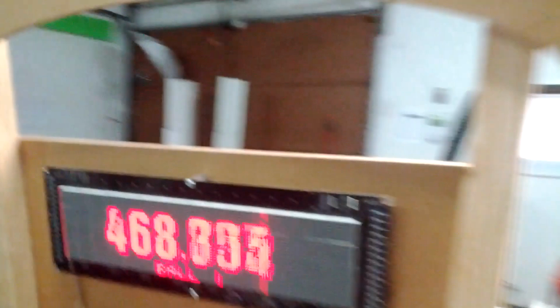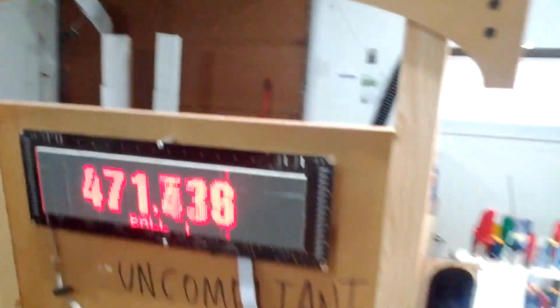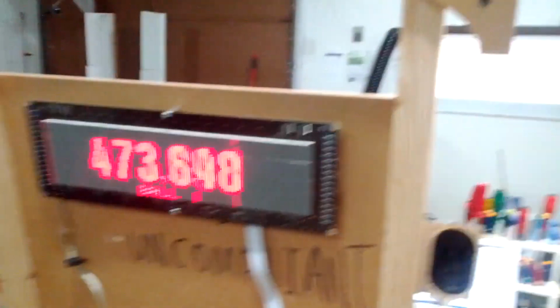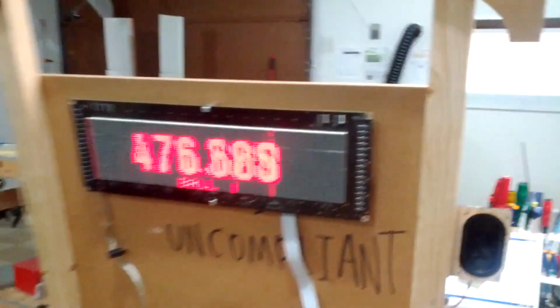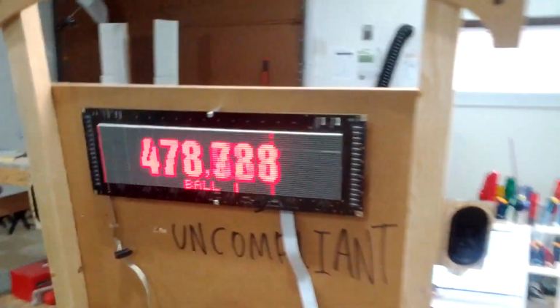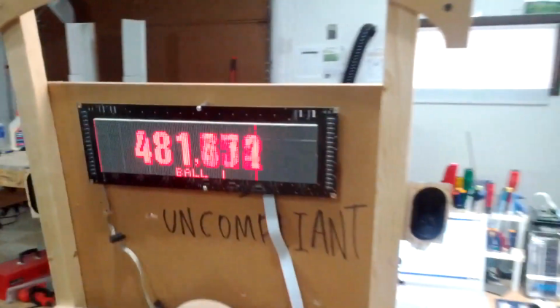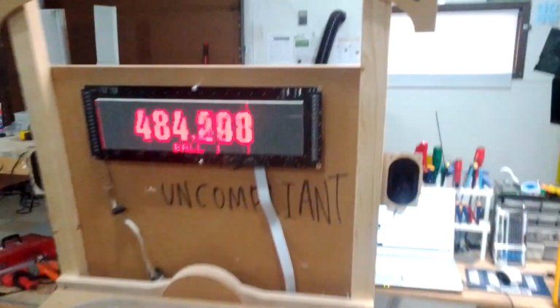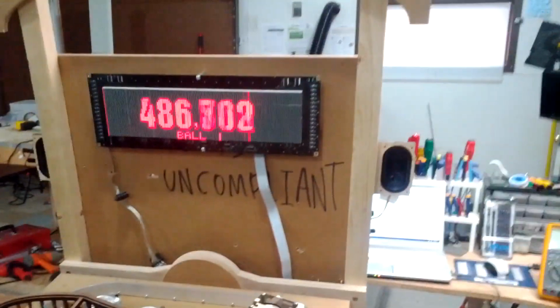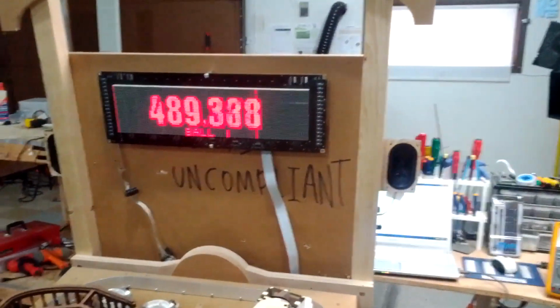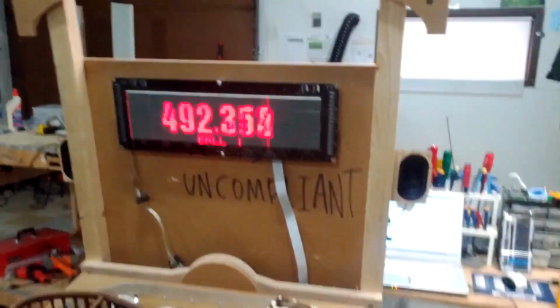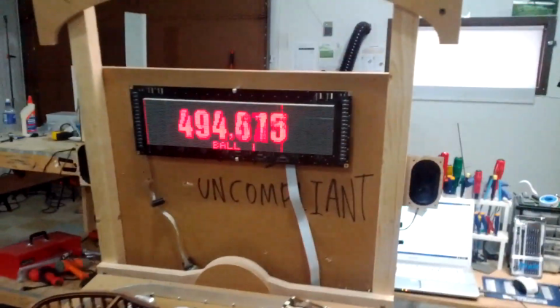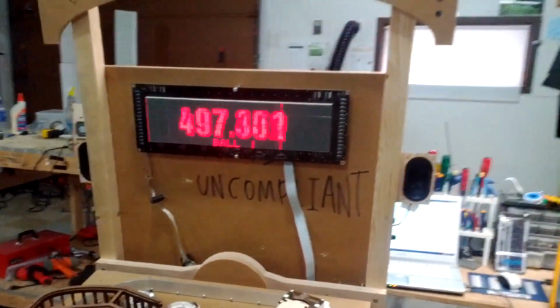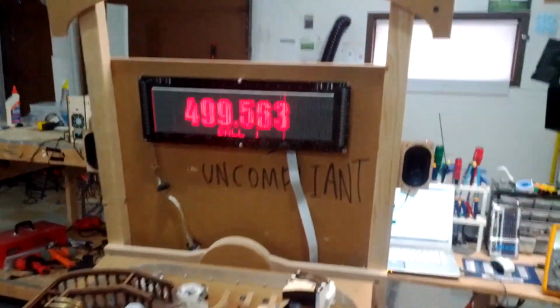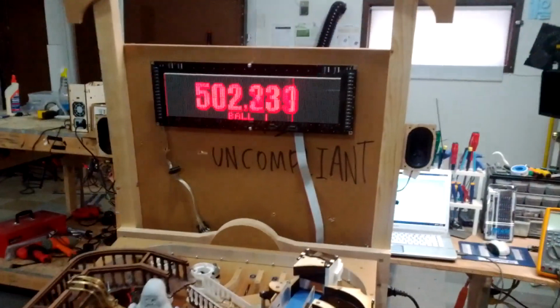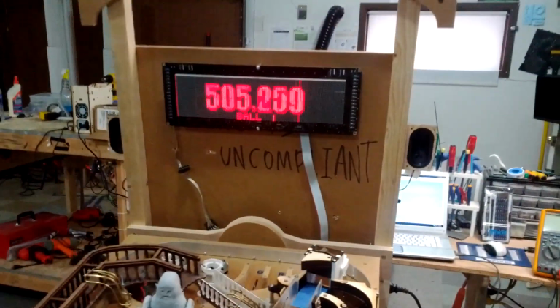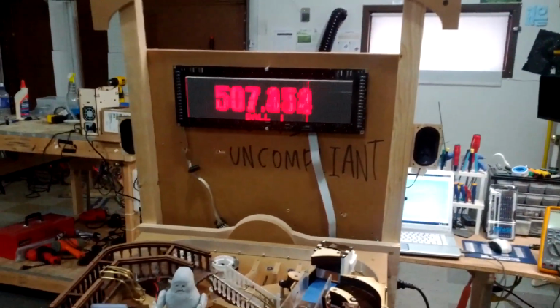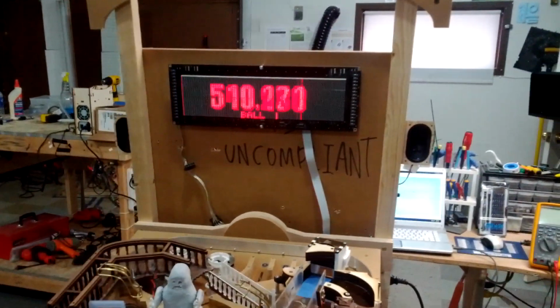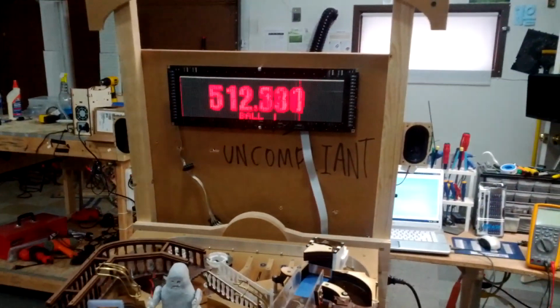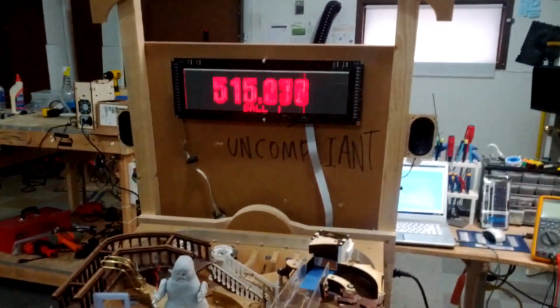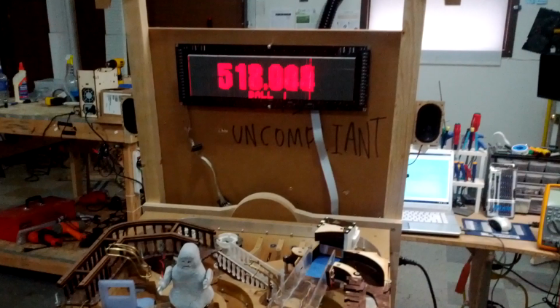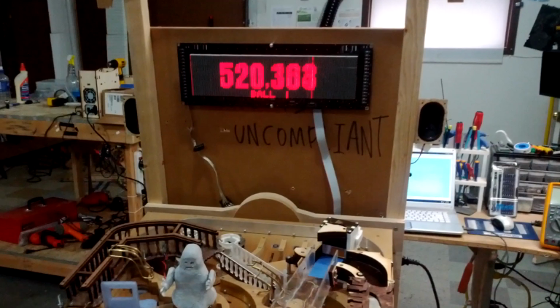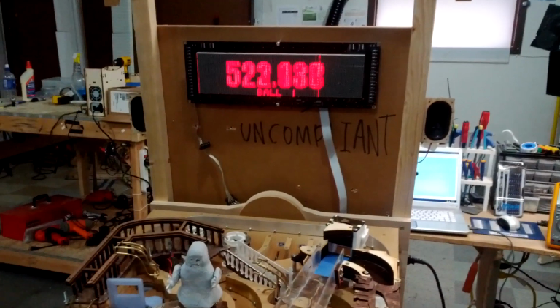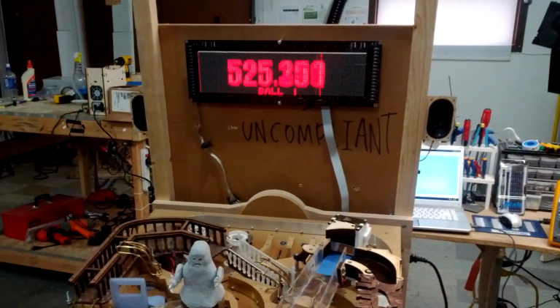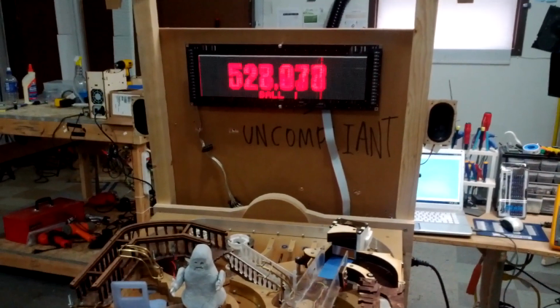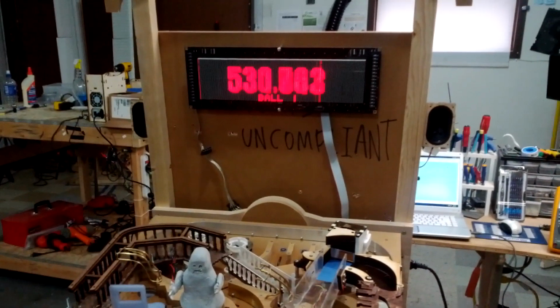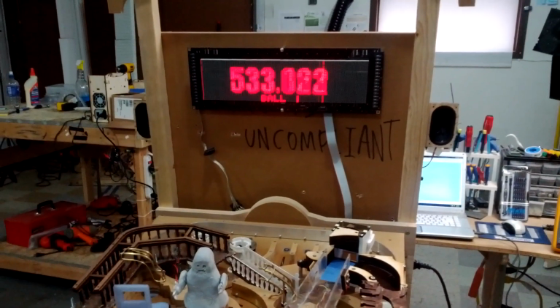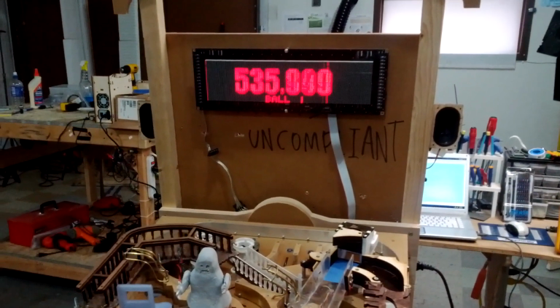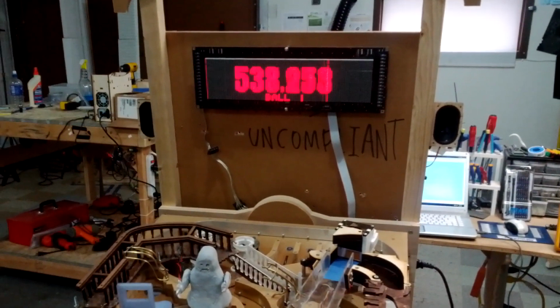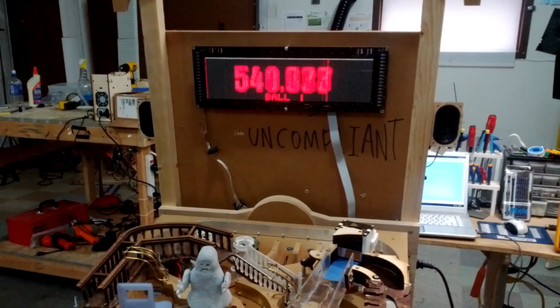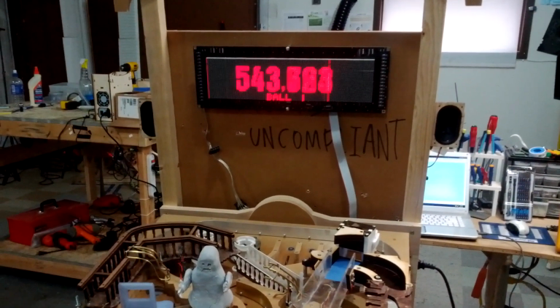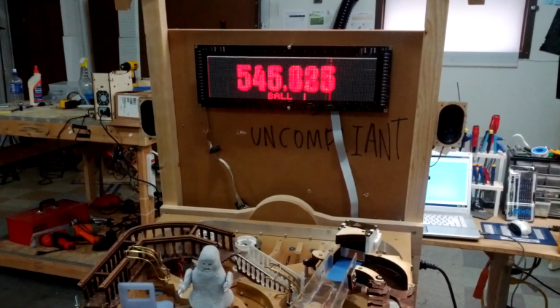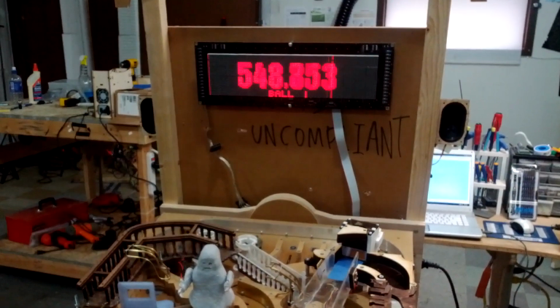I just wanted to make sure that this game has pretty good dots. I'll probably do an LCD in the next game, but for now I just want to have a nice DMD.